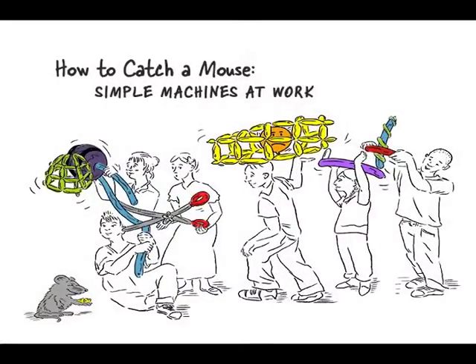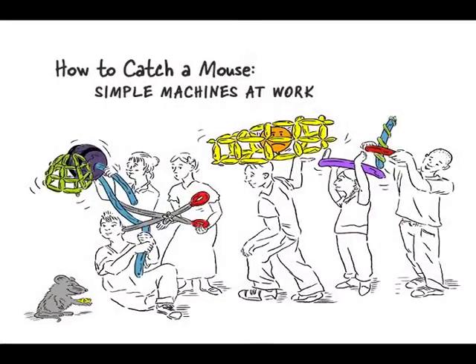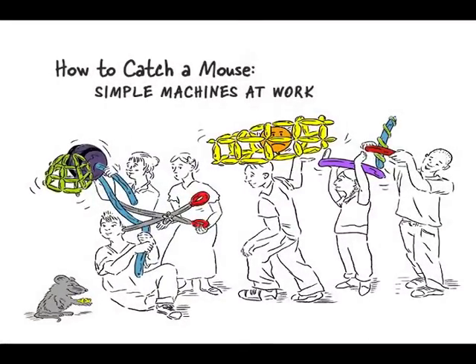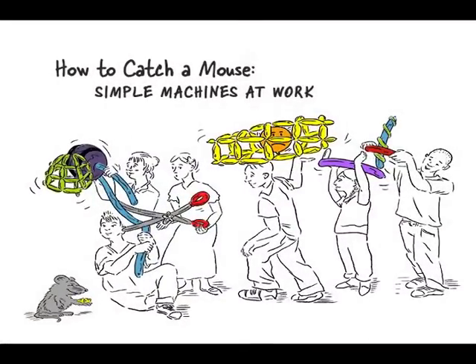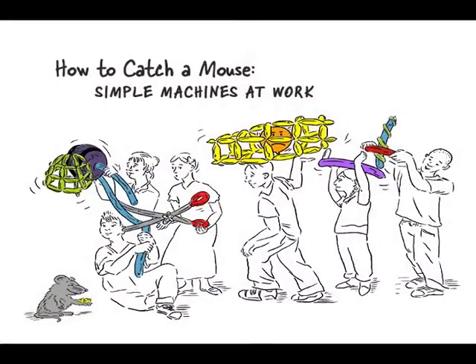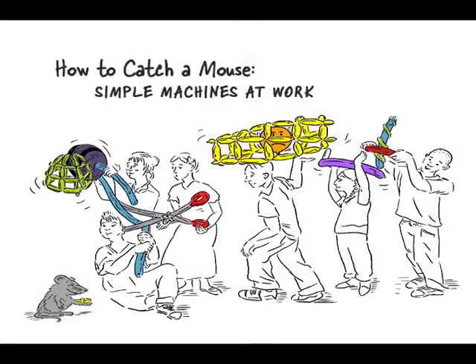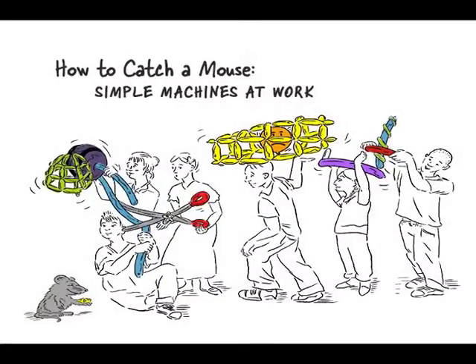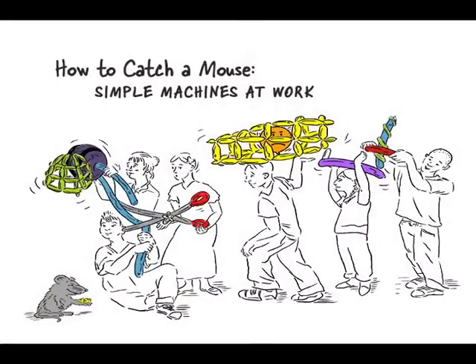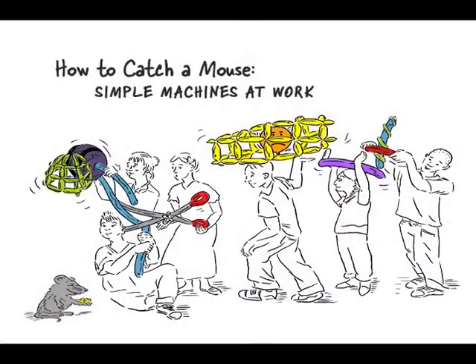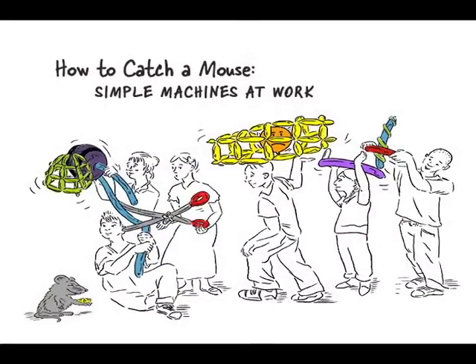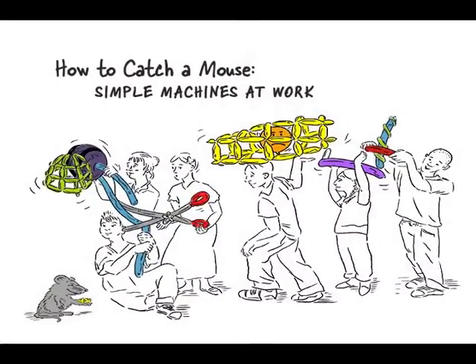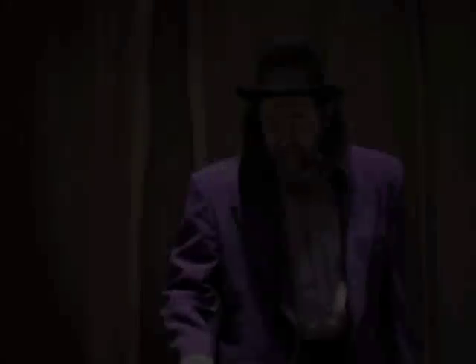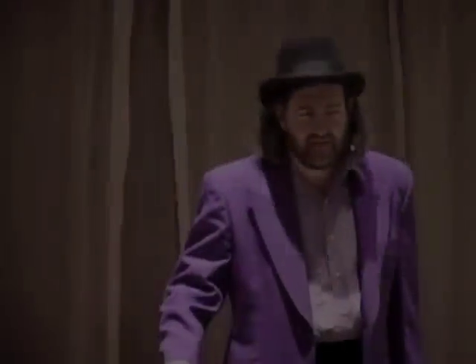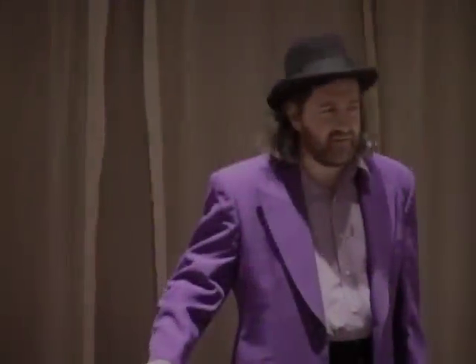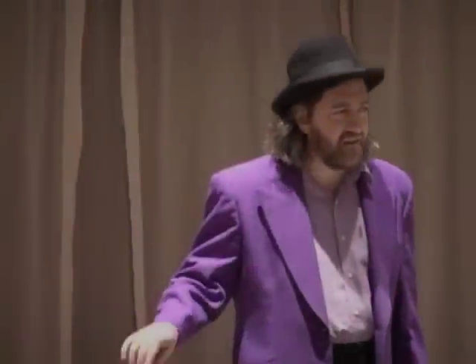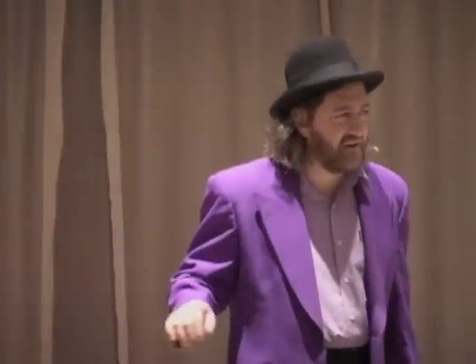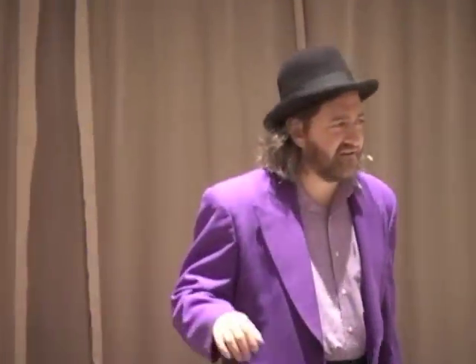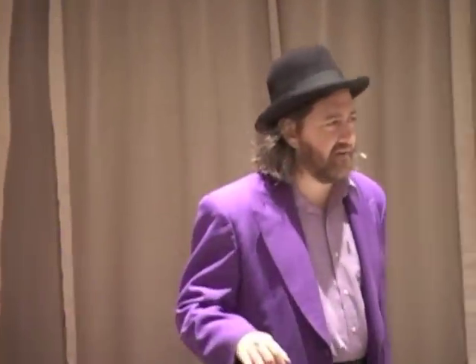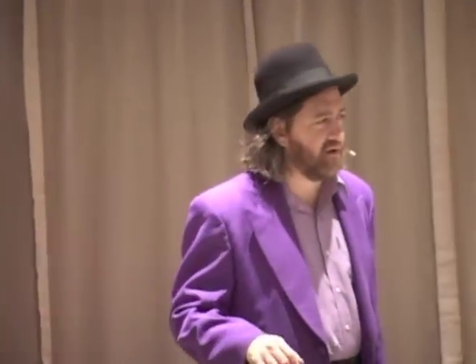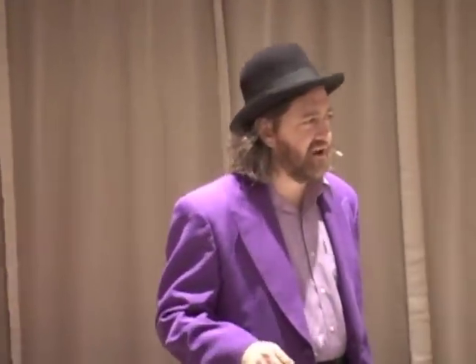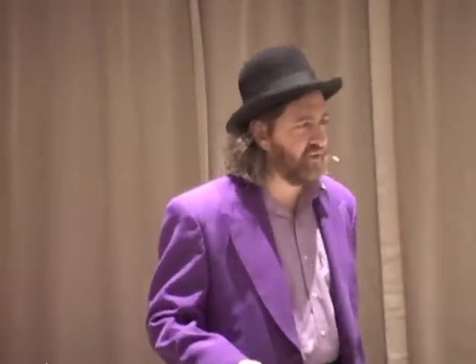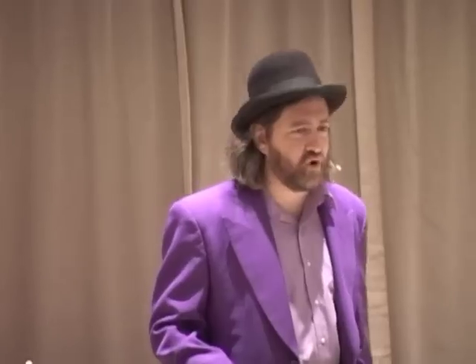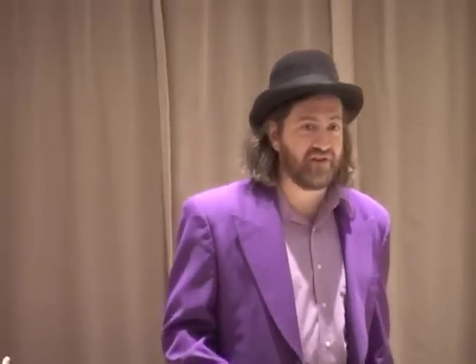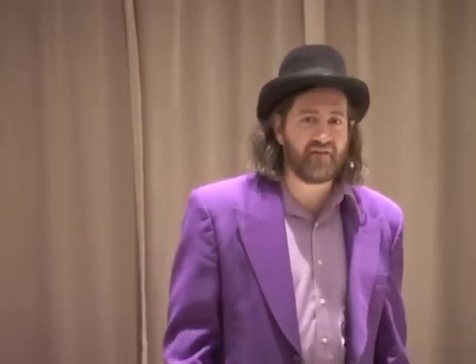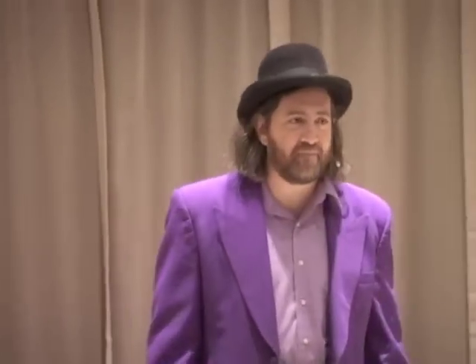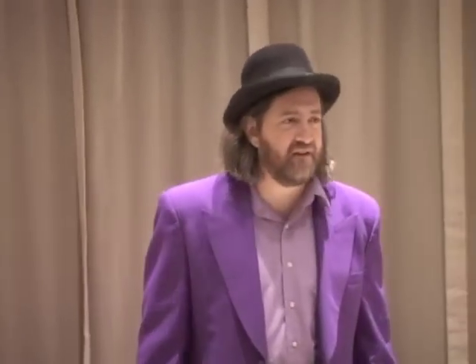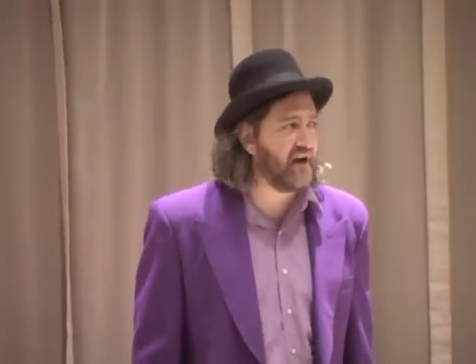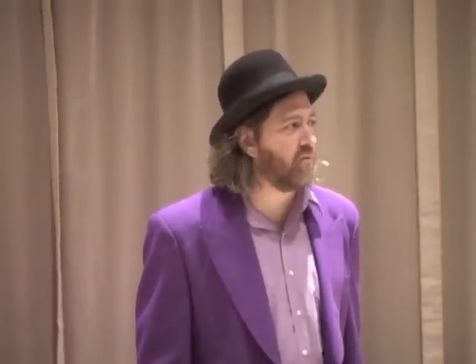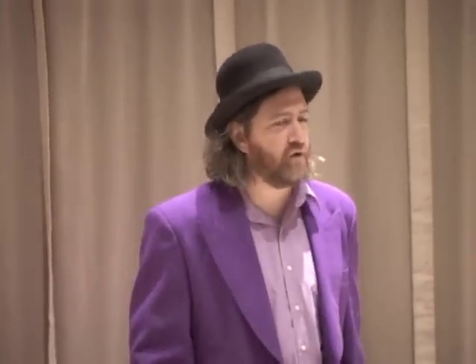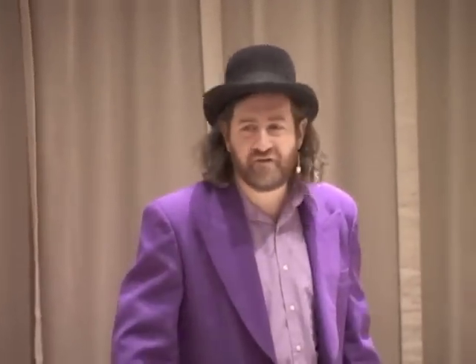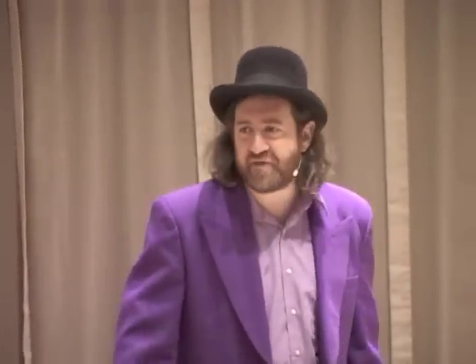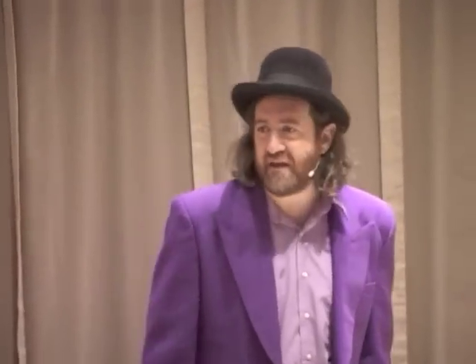How to Catch a Mouse. I think it's time to go ahead and build the coolest mousetrap in the entire world. Who's with me?